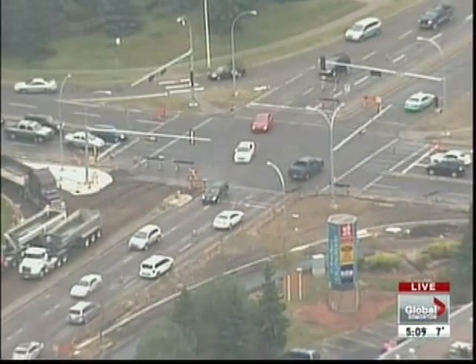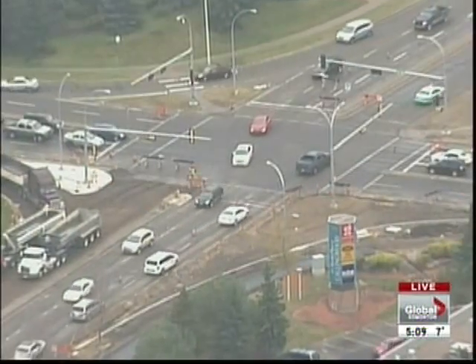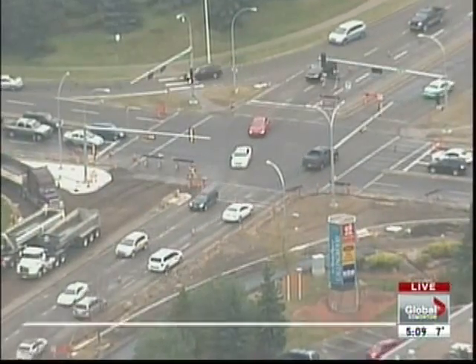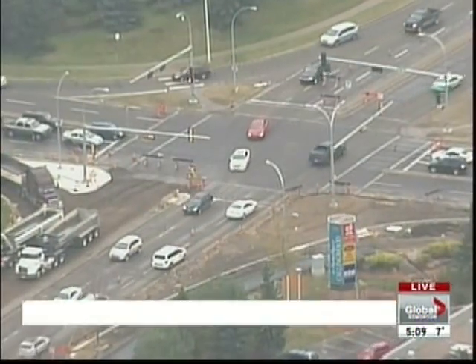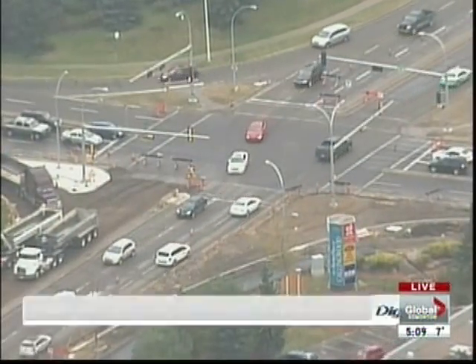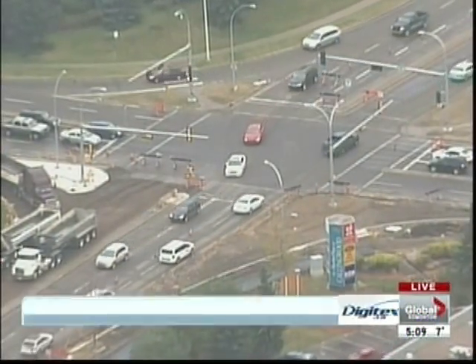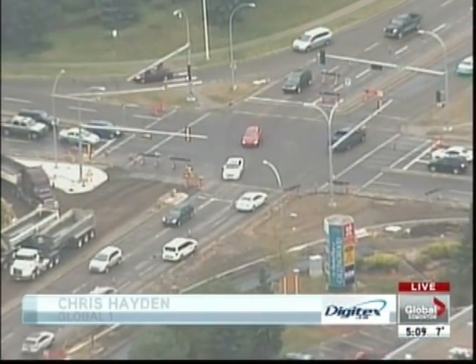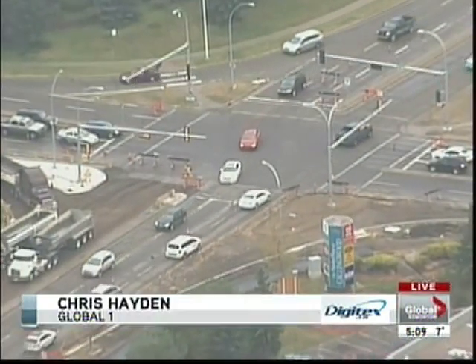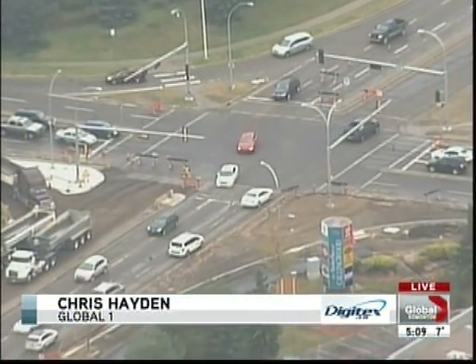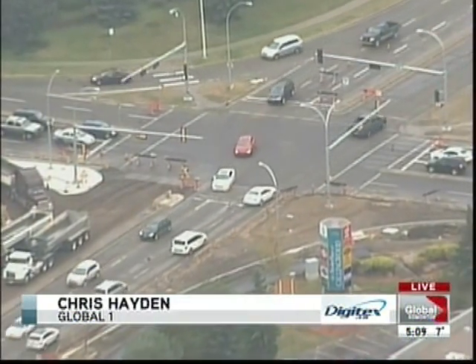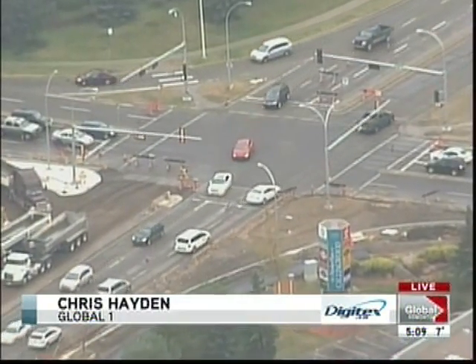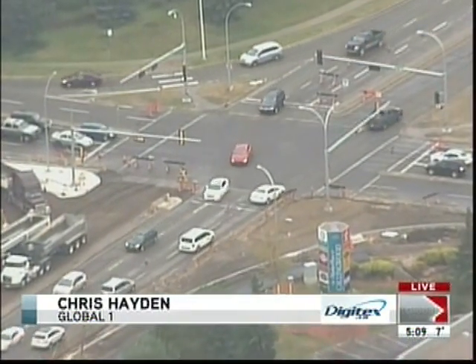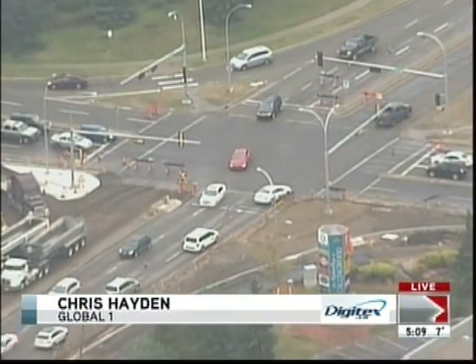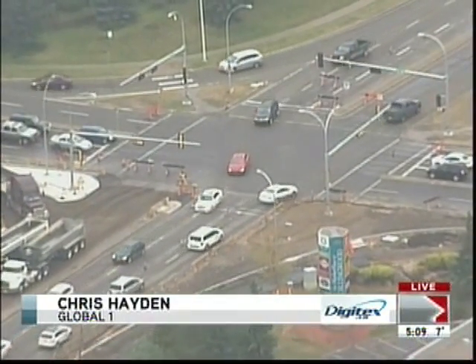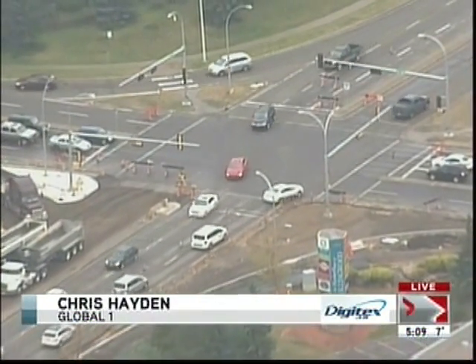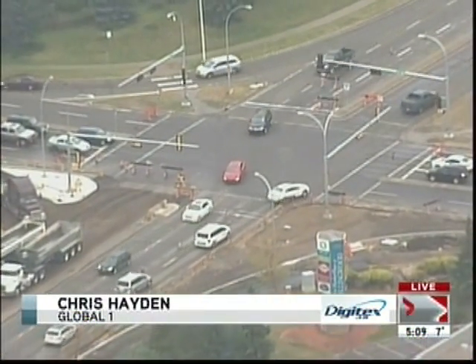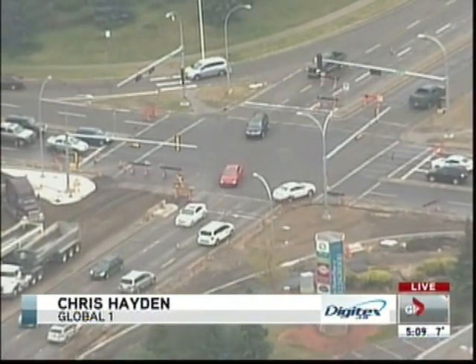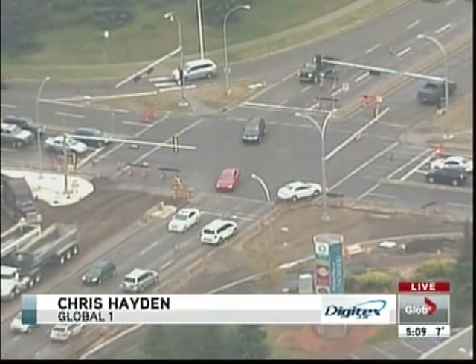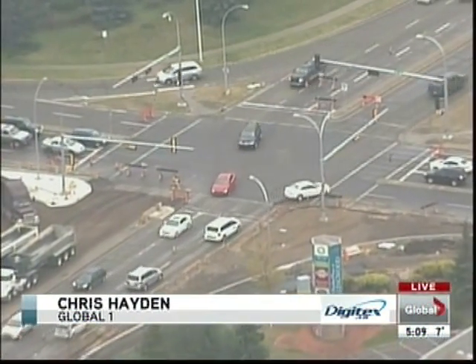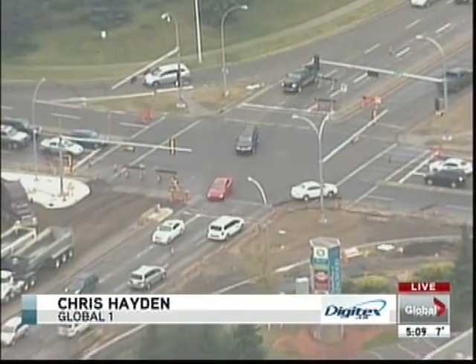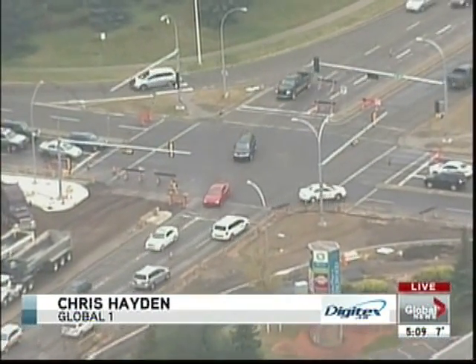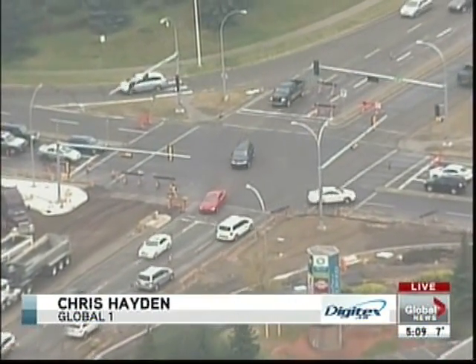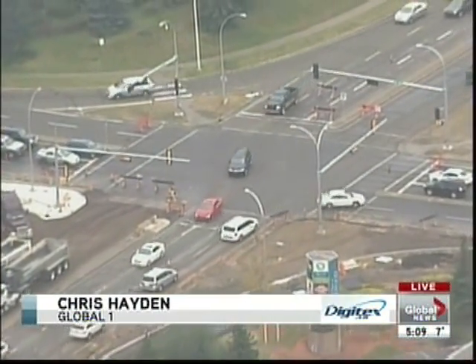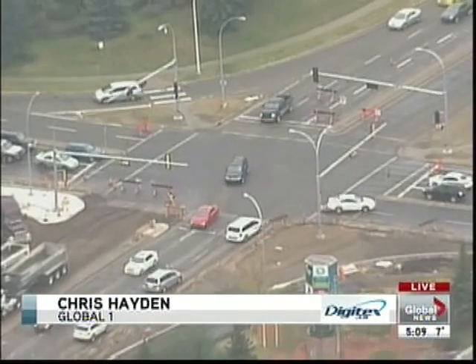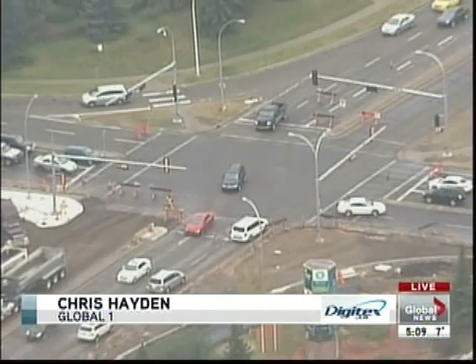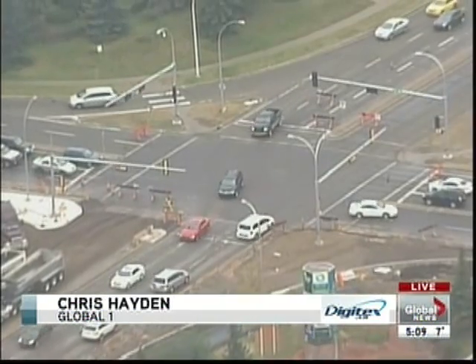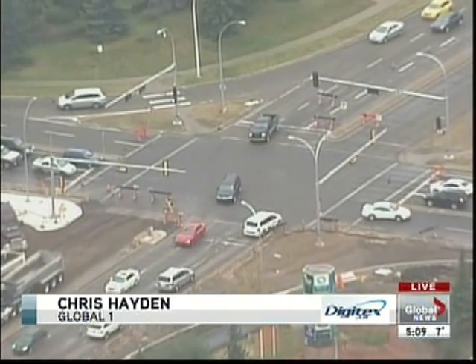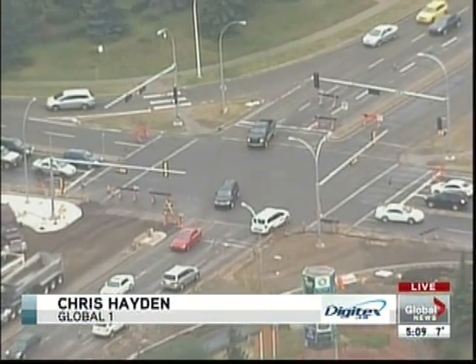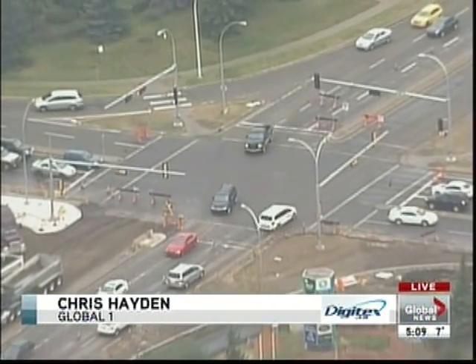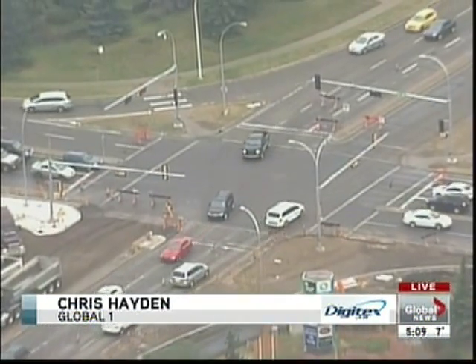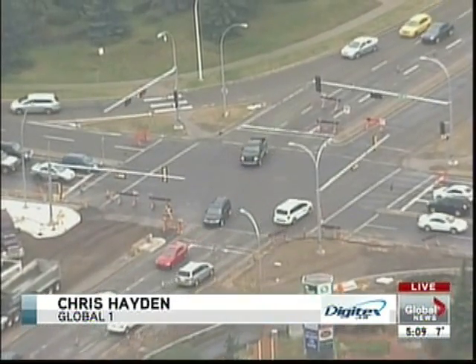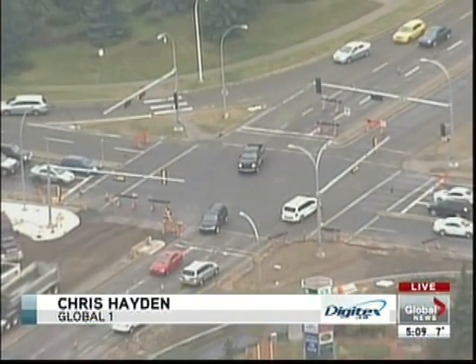All right, let's check in with Chris Hayden up in the Global One Chopper for us. Chris, what do you have for us today? What are we looking at?